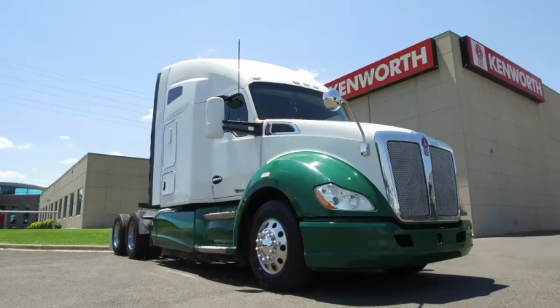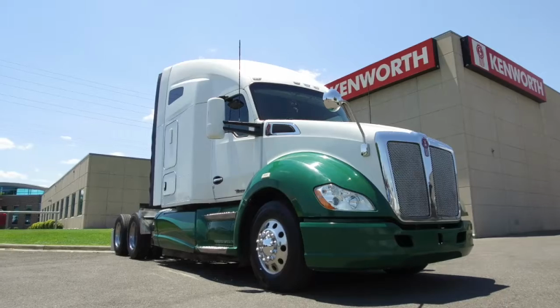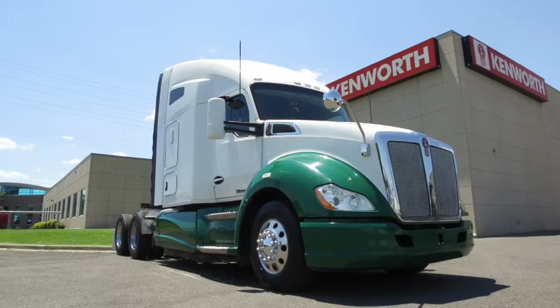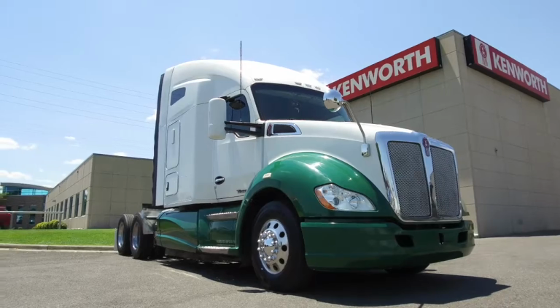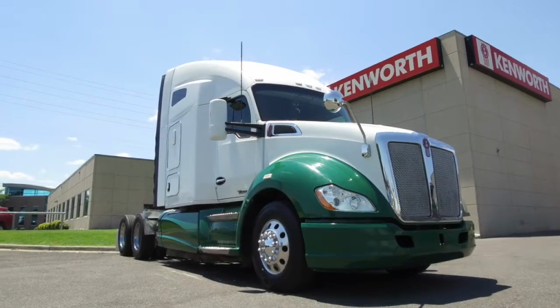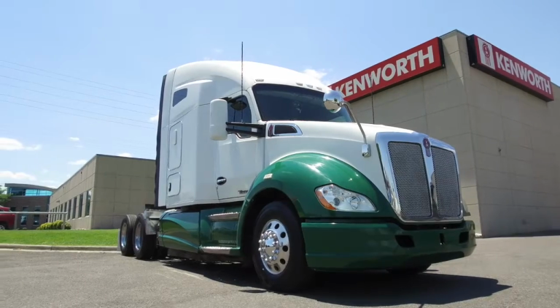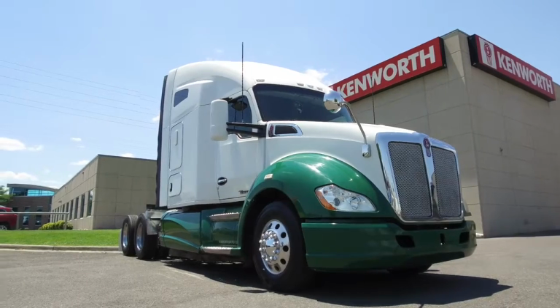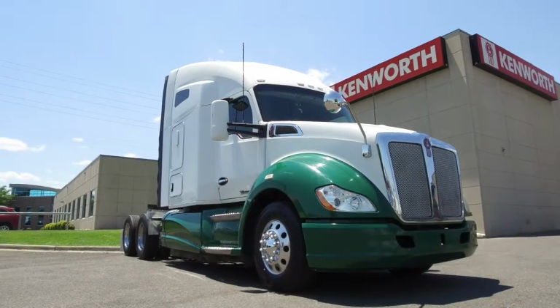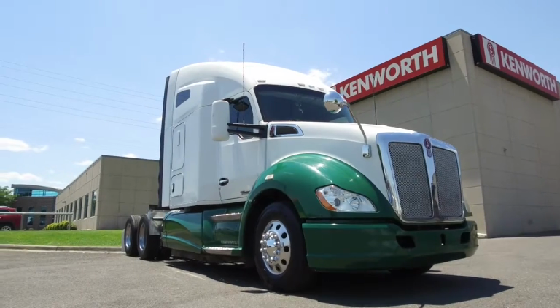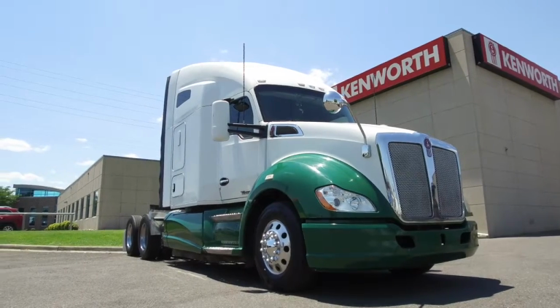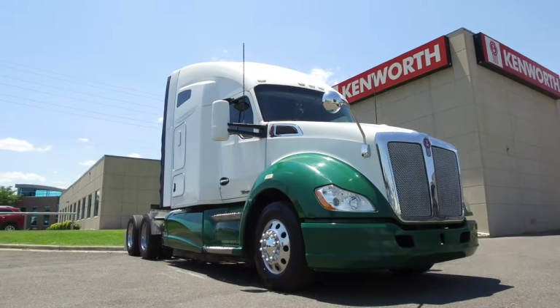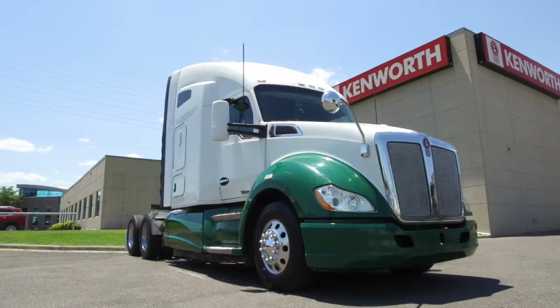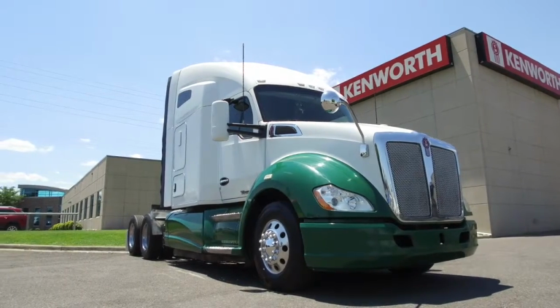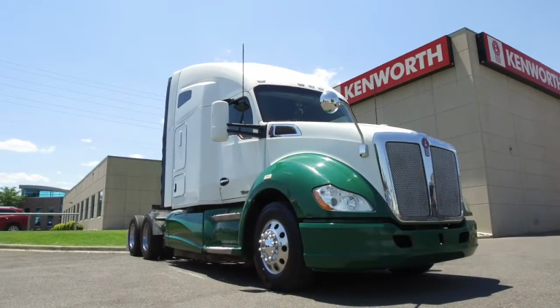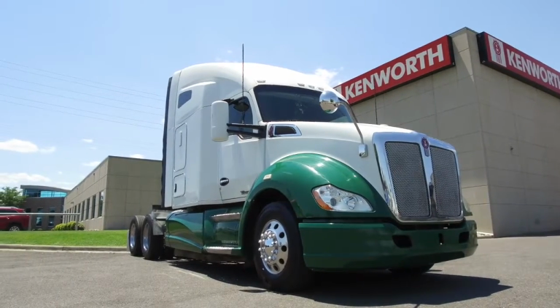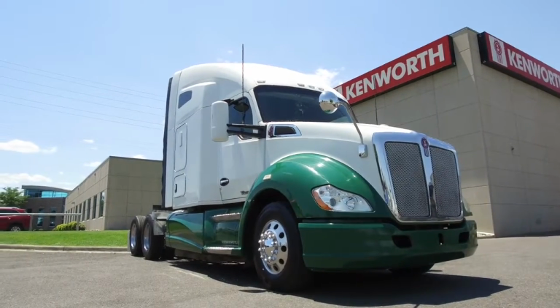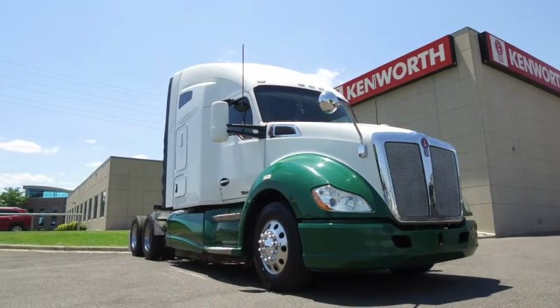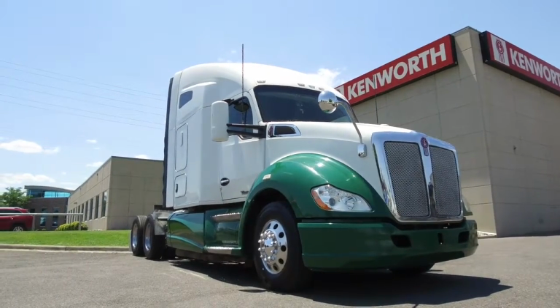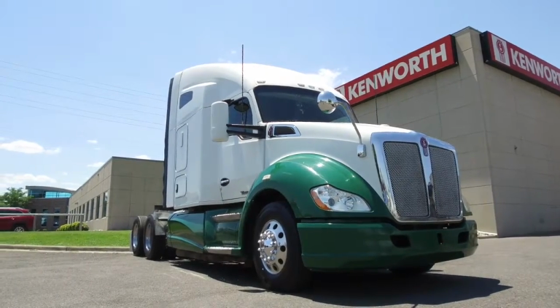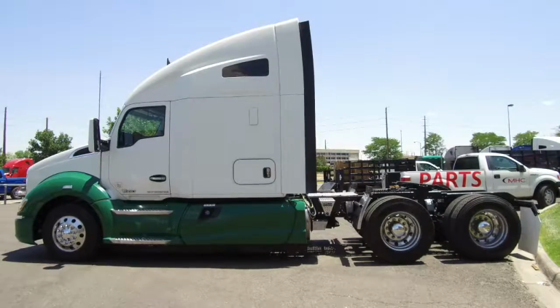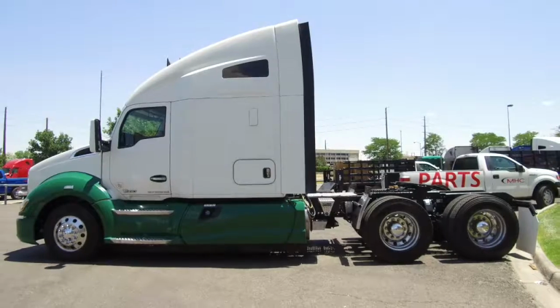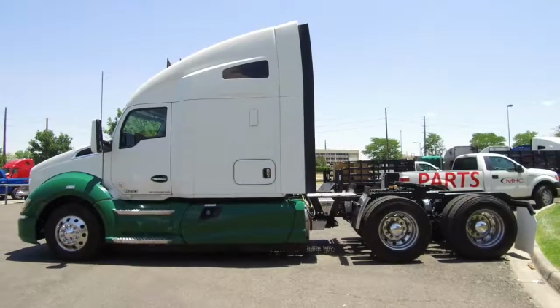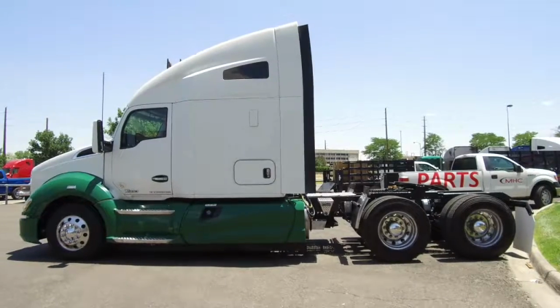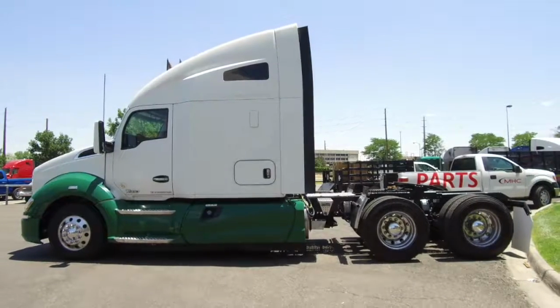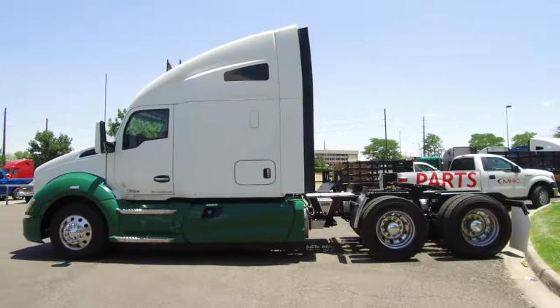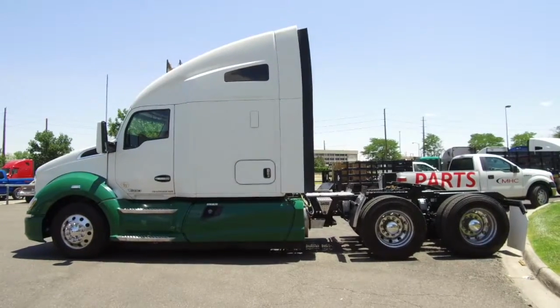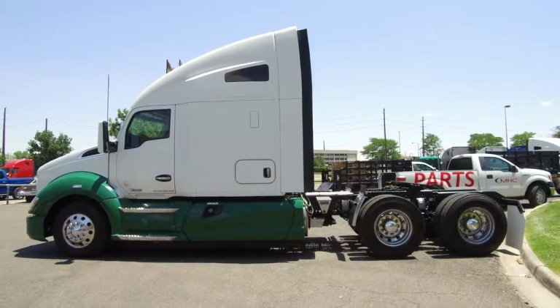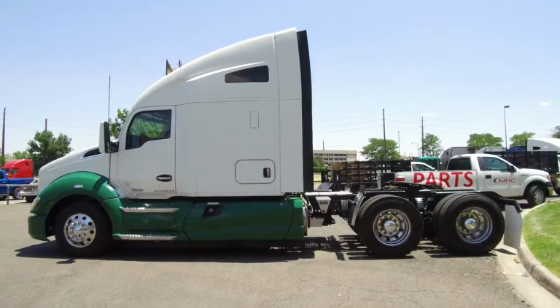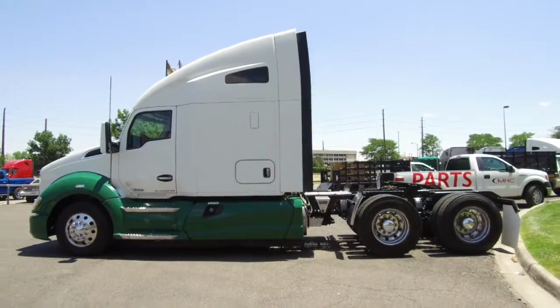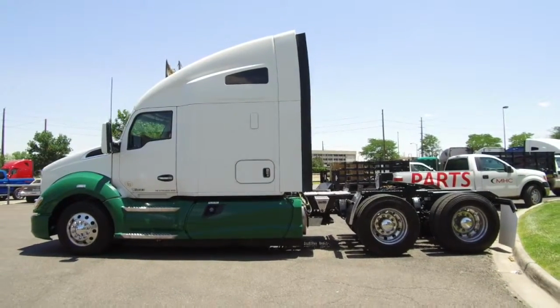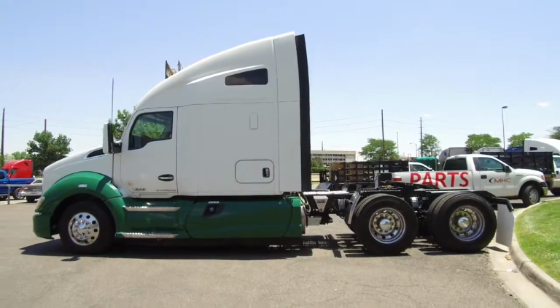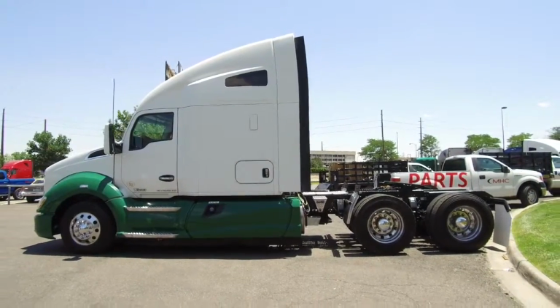Here's a gem for you: a 2014 Kenworth T680. It's ready to go on the MHC Denver lot right now.